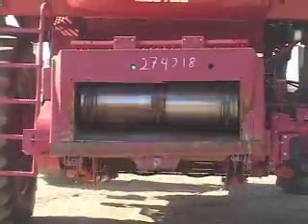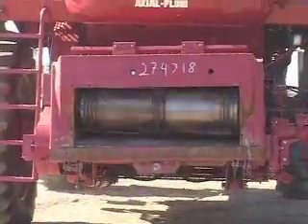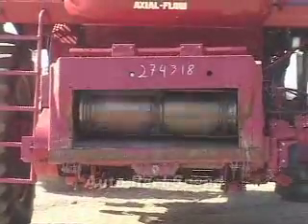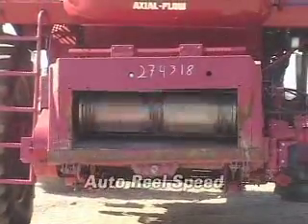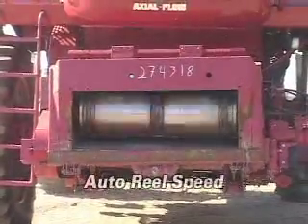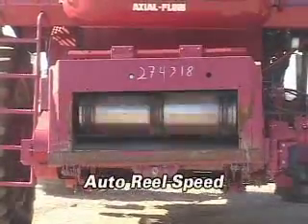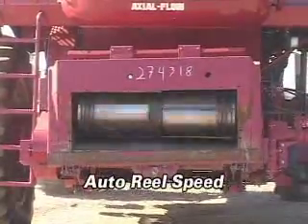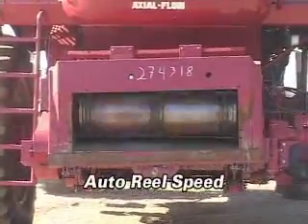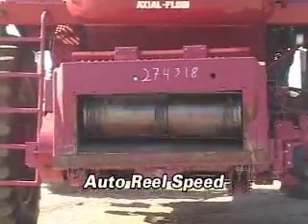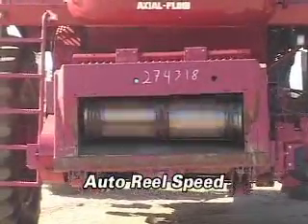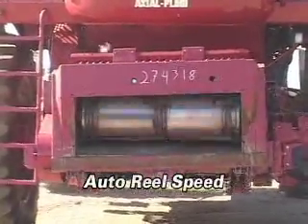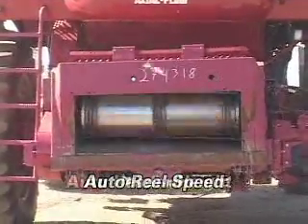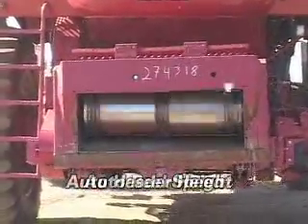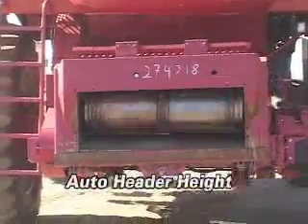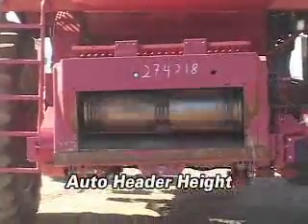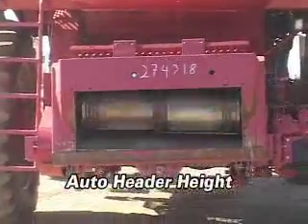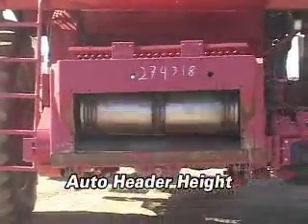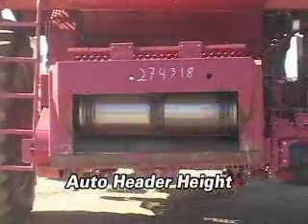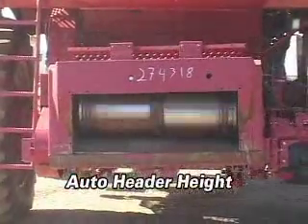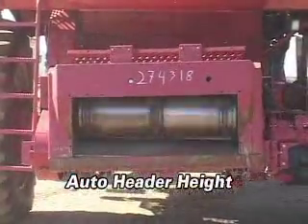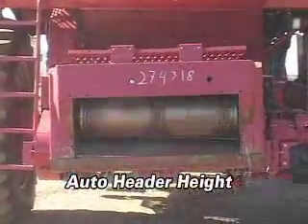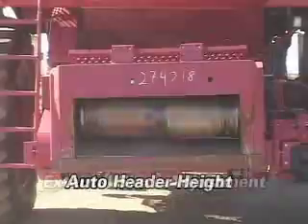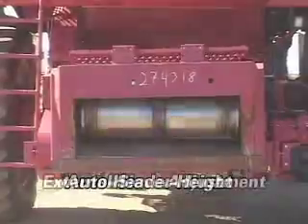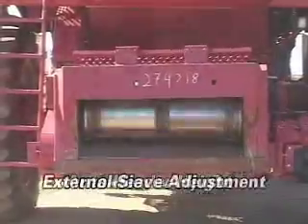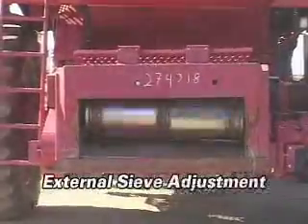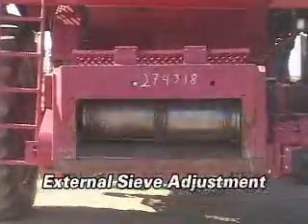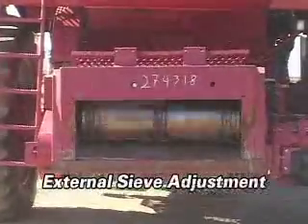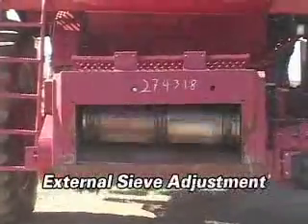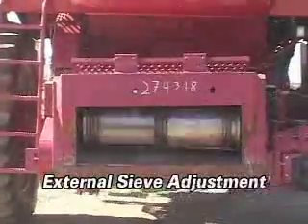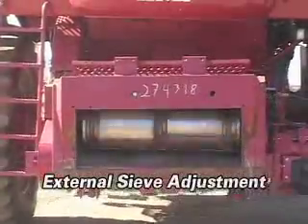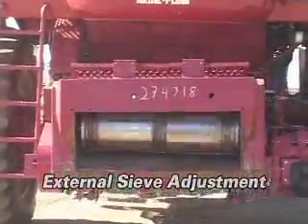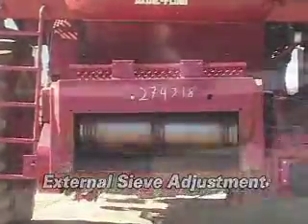There is auto reel speed, auto header height, and external sieve adjustment.